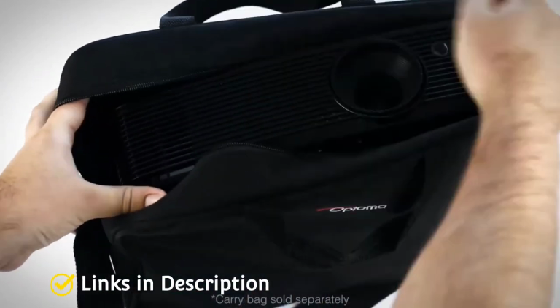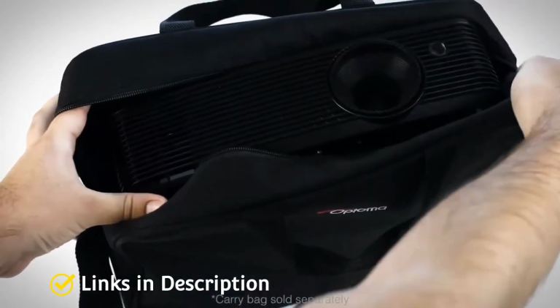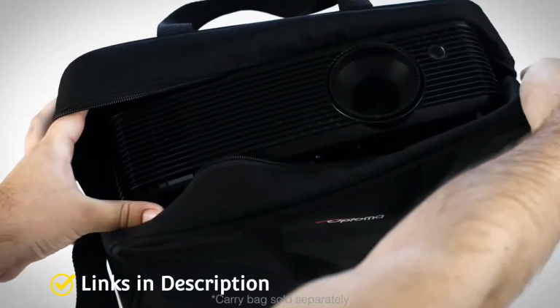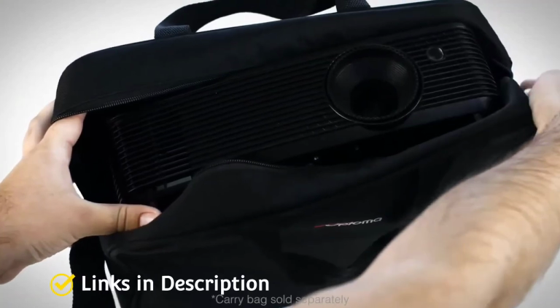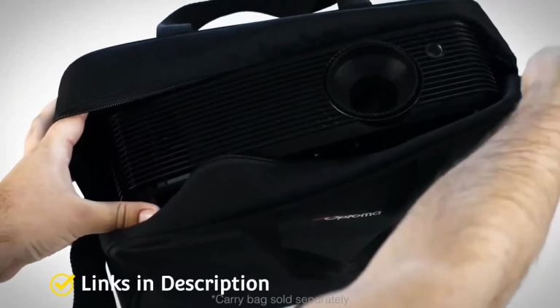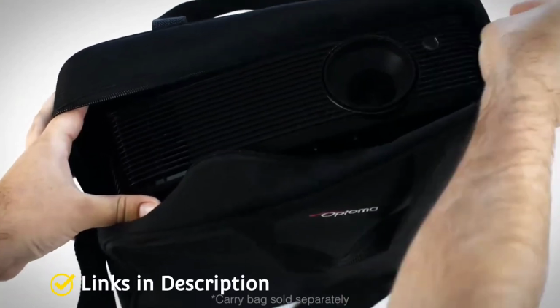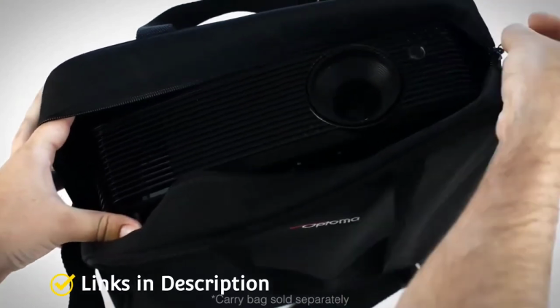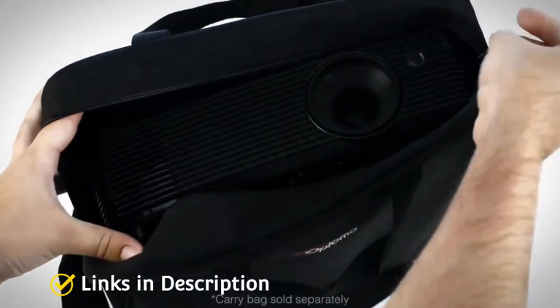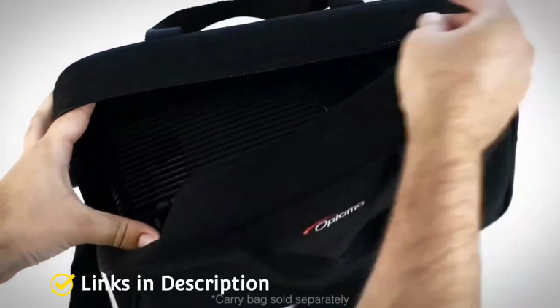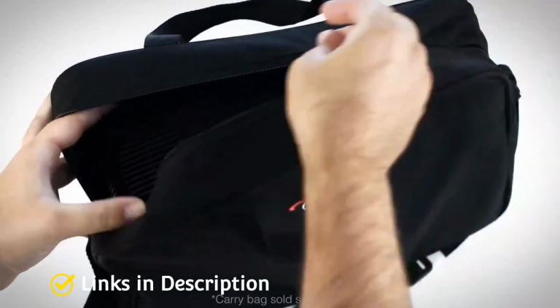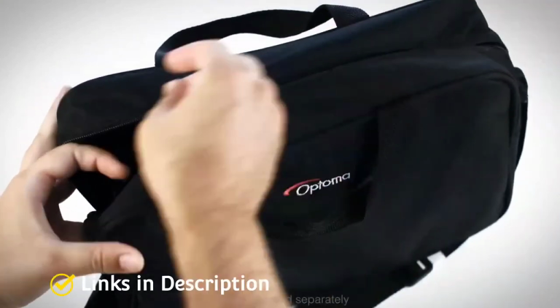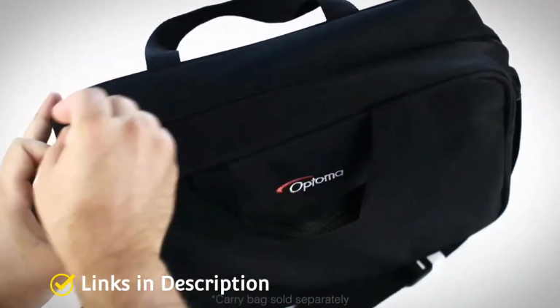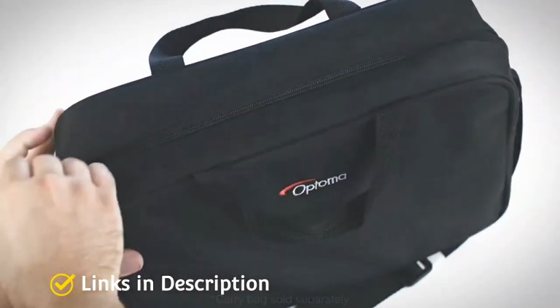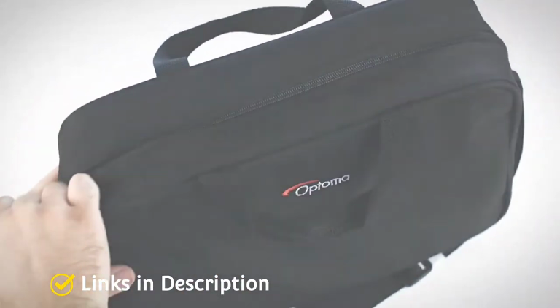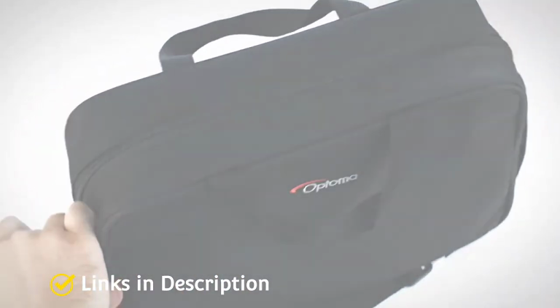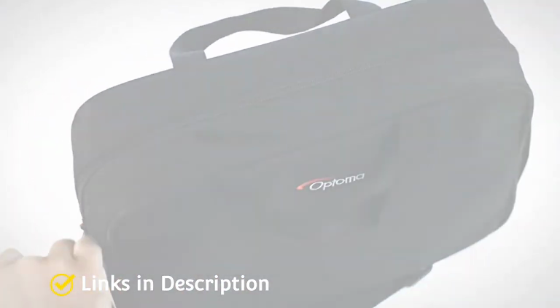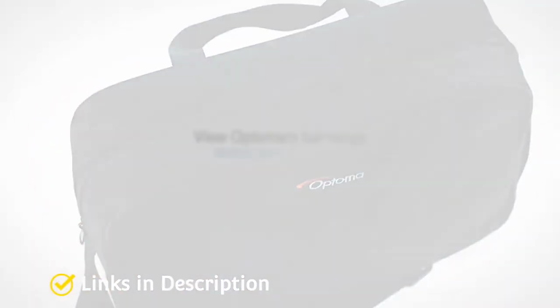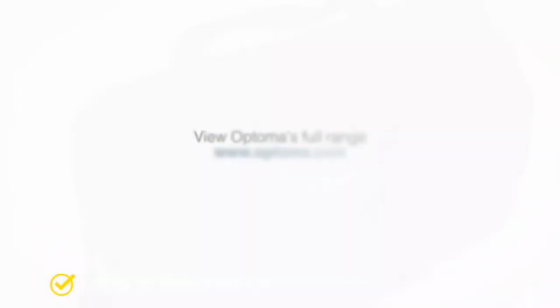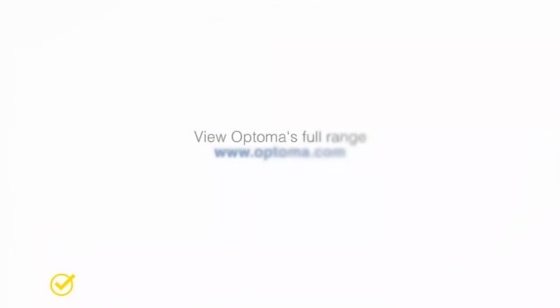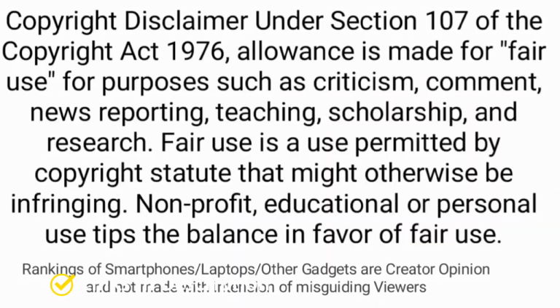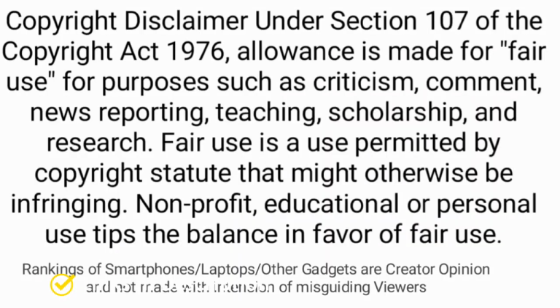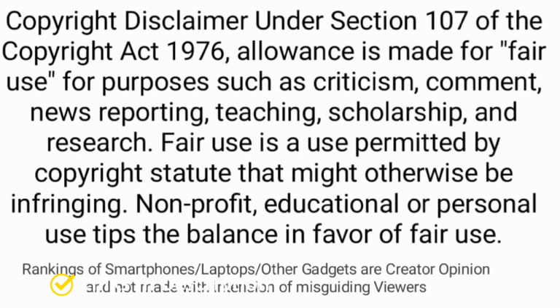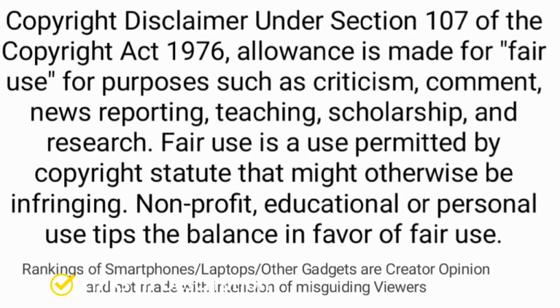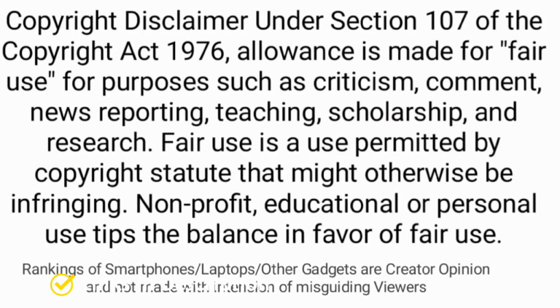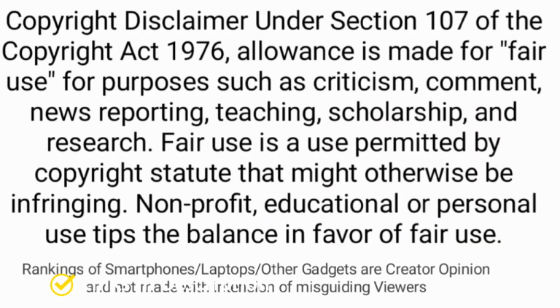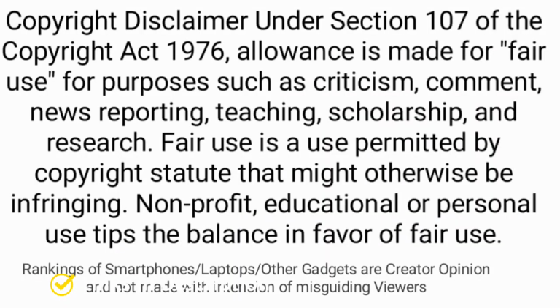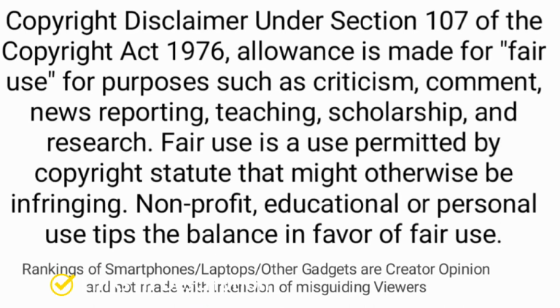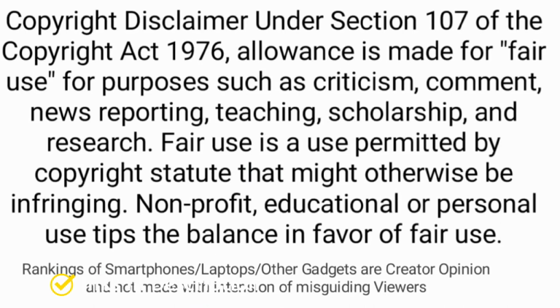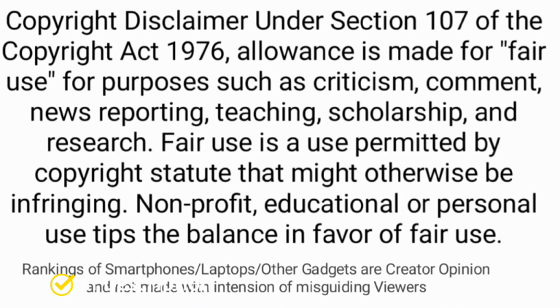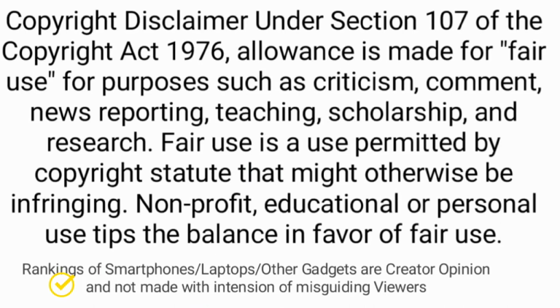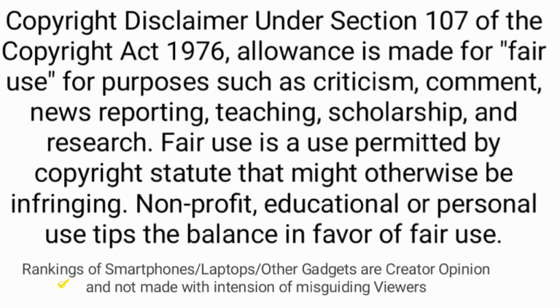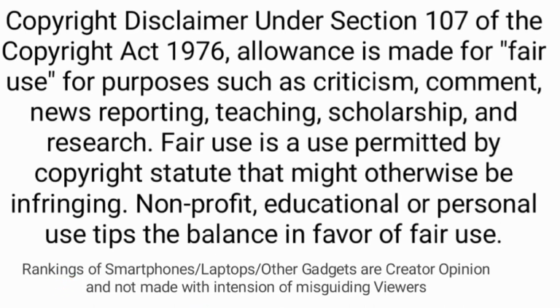So those are the five amazing home theater projectors that you can consider buying. If you liked the video, please hit the like button, share it with your friends, subscribe to our channel, and thanks for watching — take care, bye!